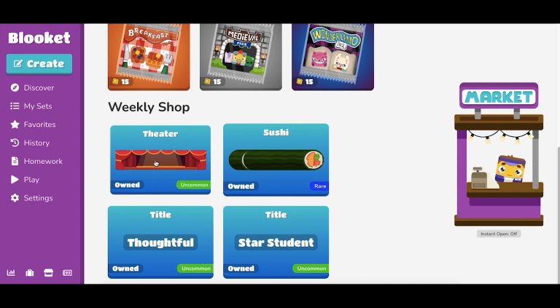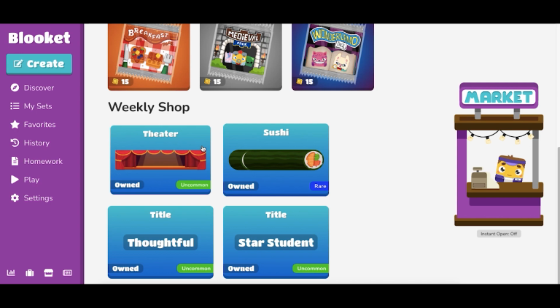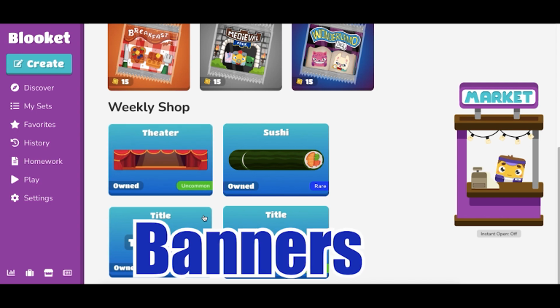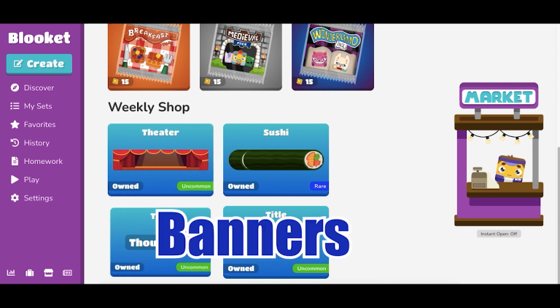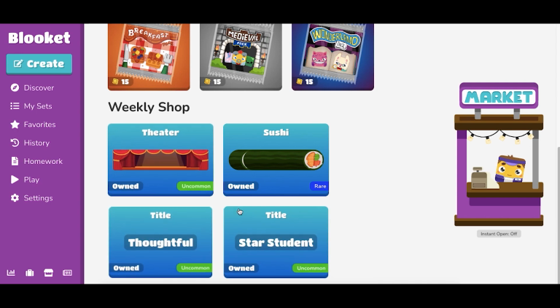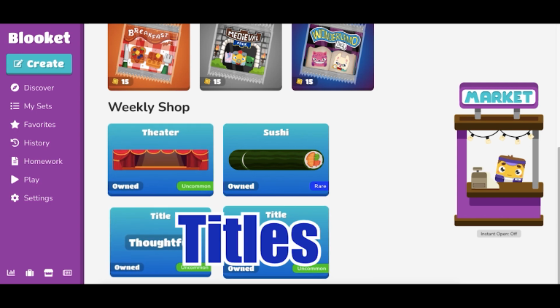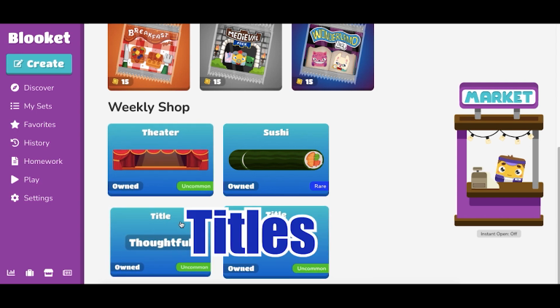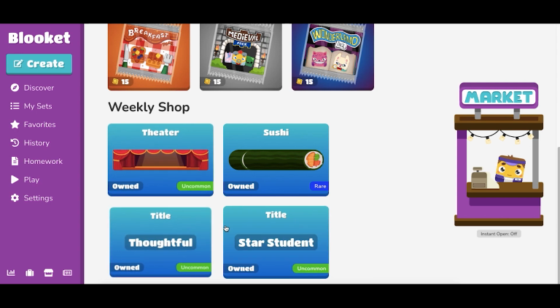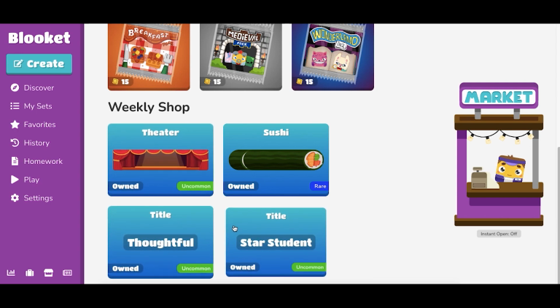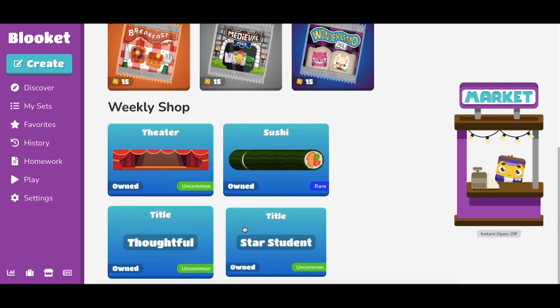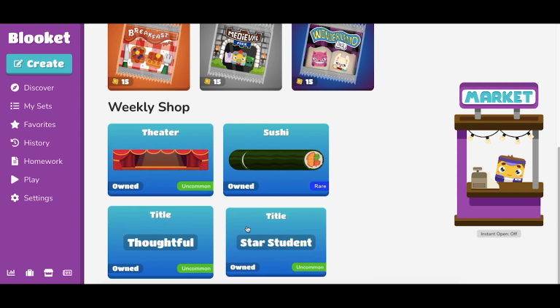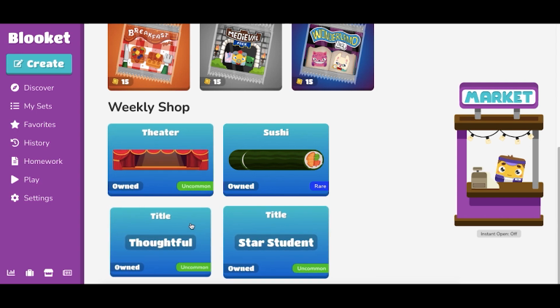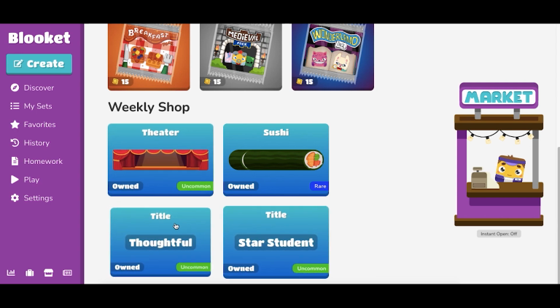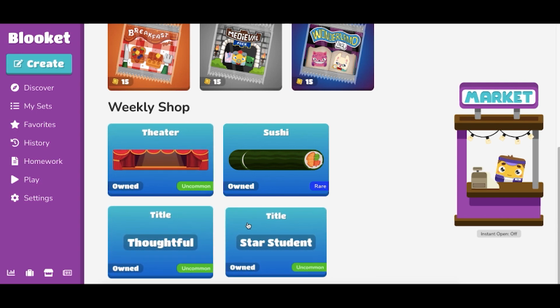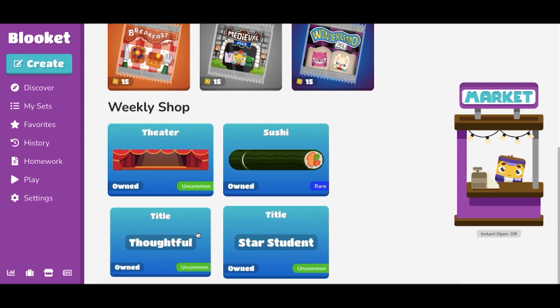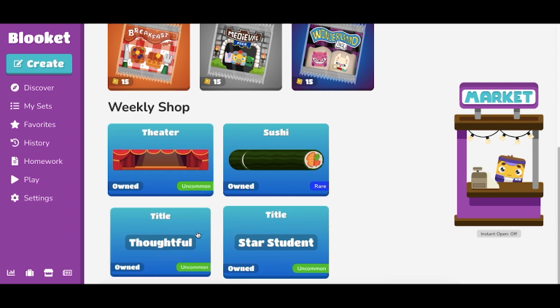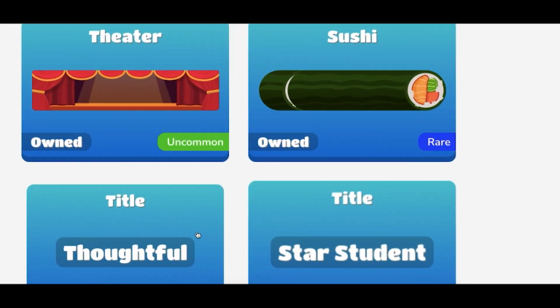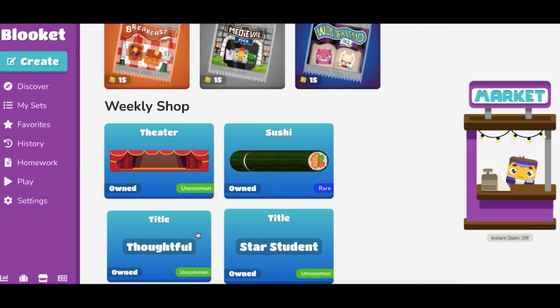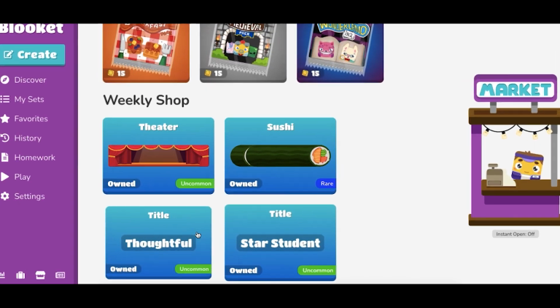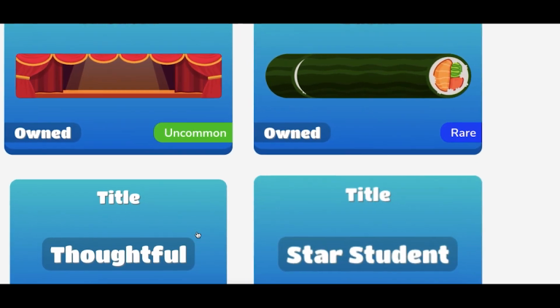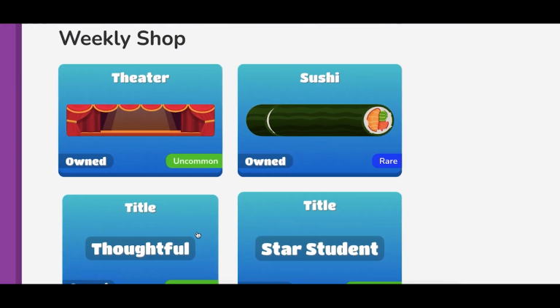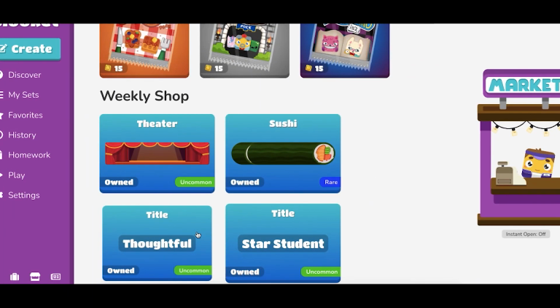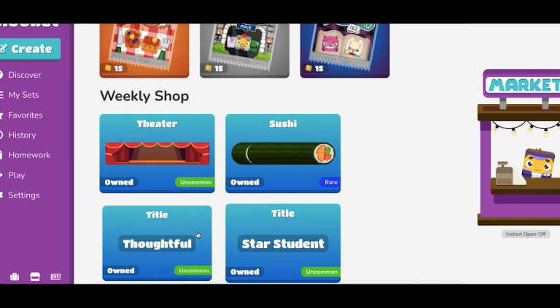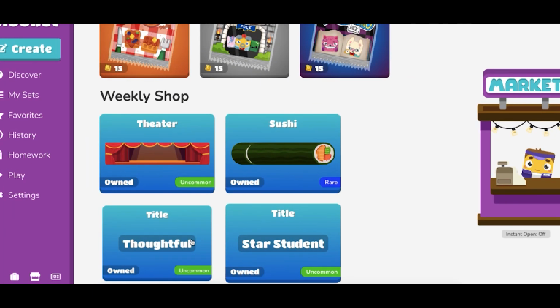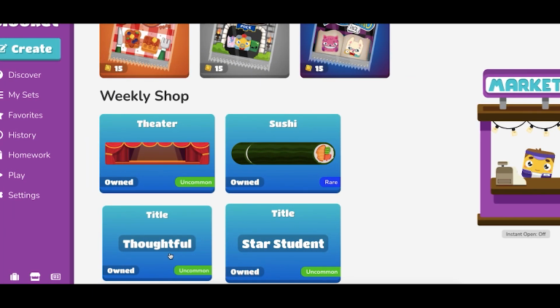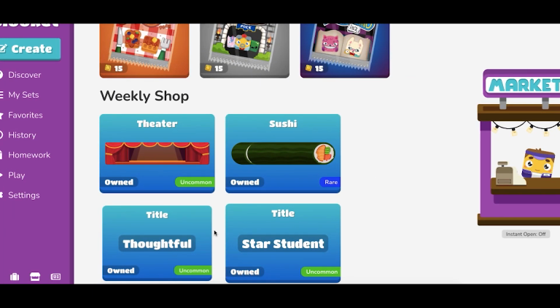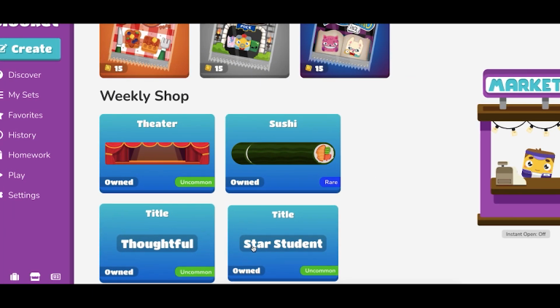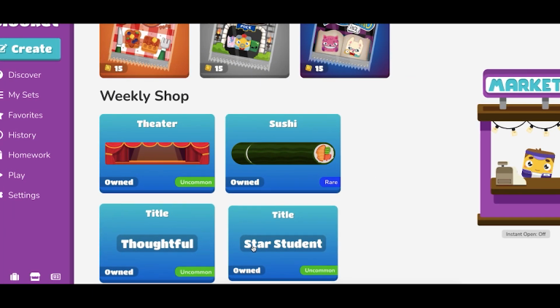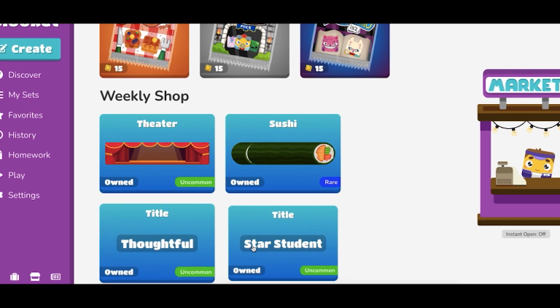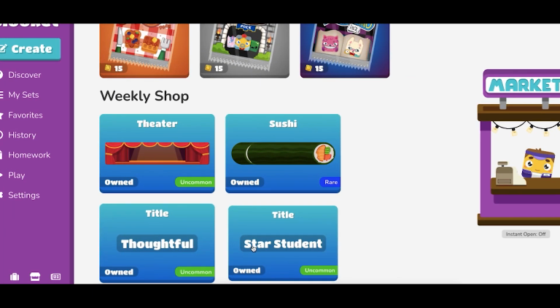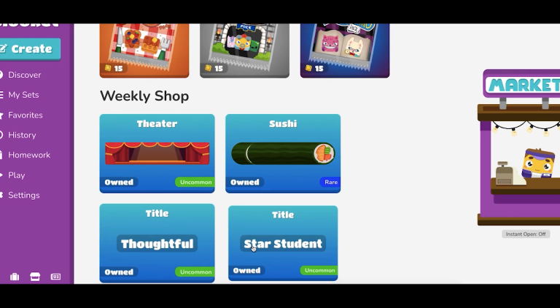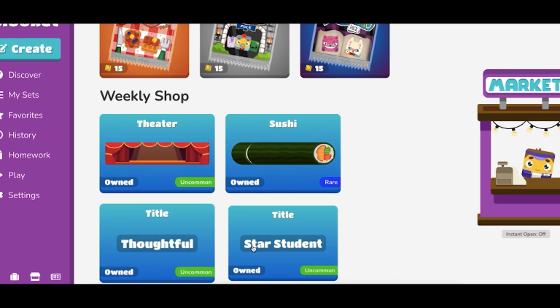We're going to go into banners and titles. I'm just going to give you straight up — these titles are terrible. Thoughtful and star student. But you know I had to buy them because I'm a completist.